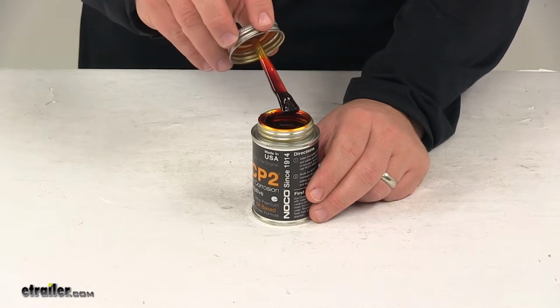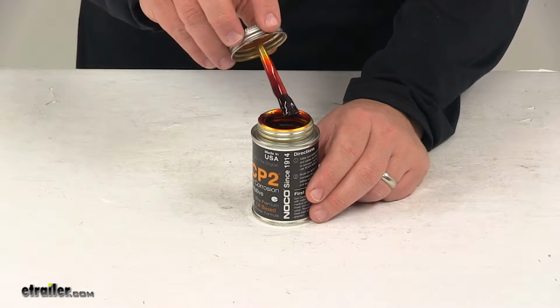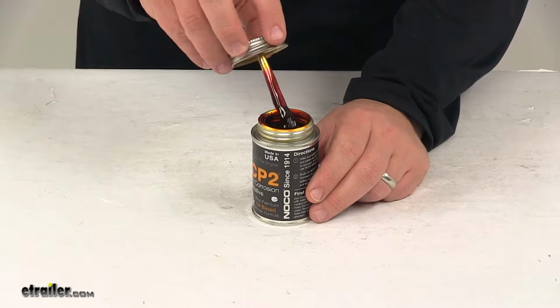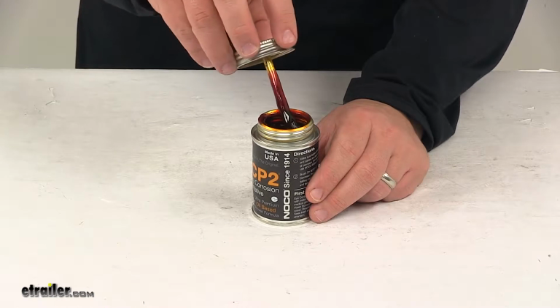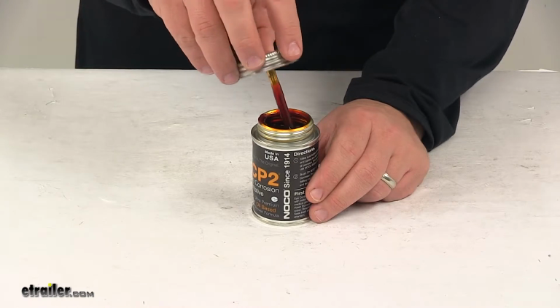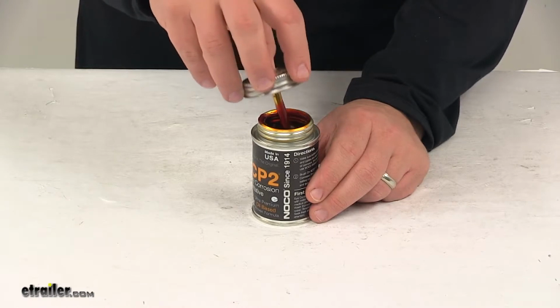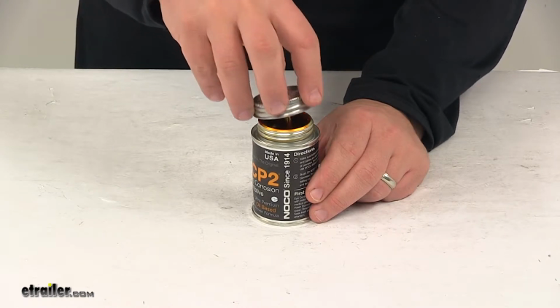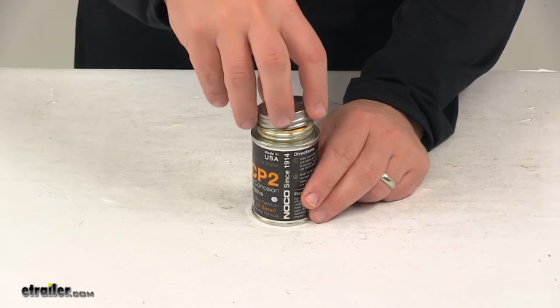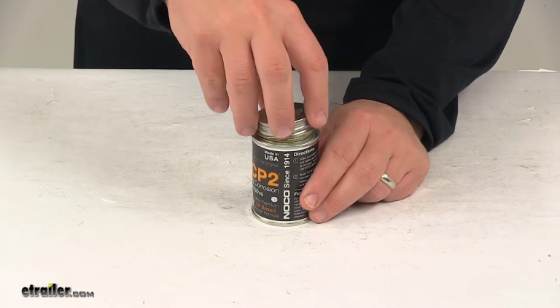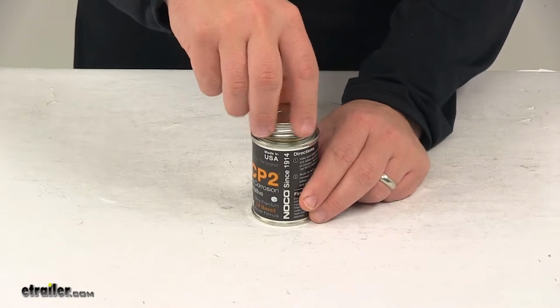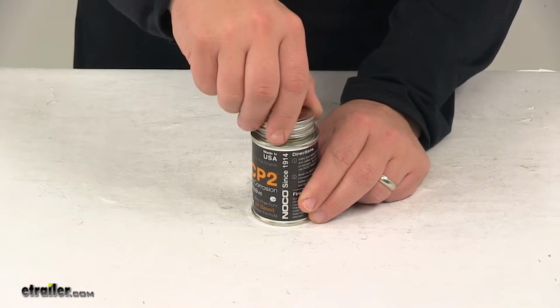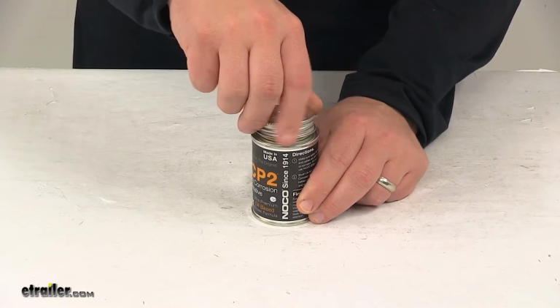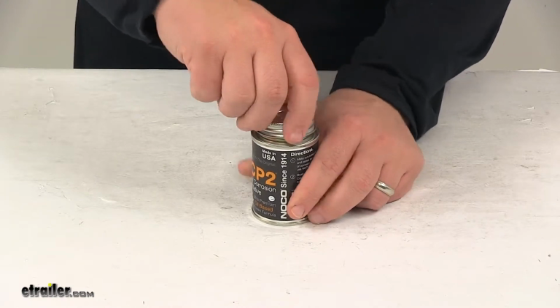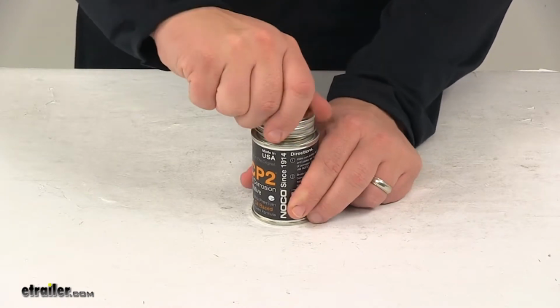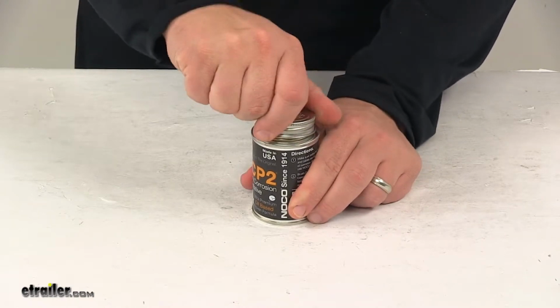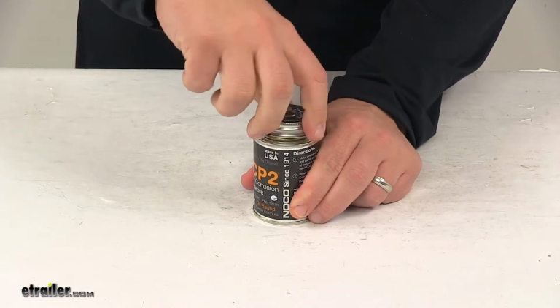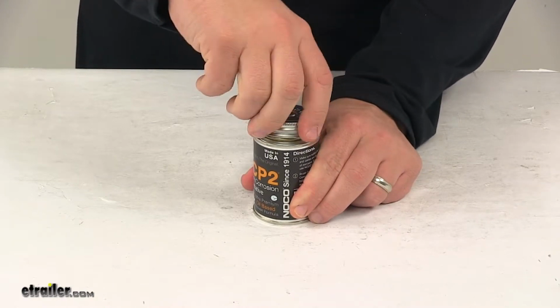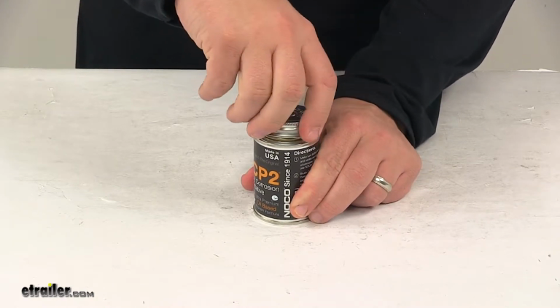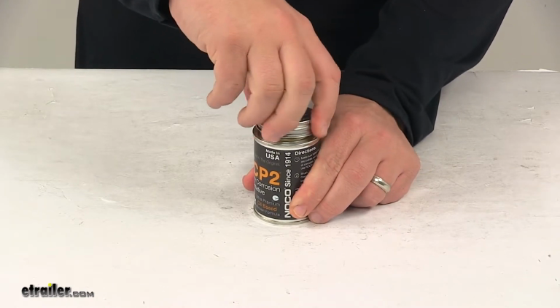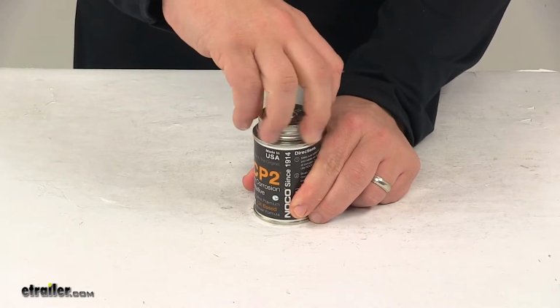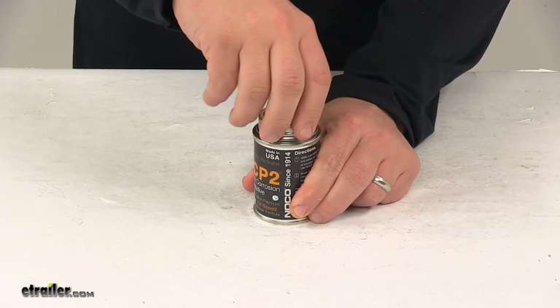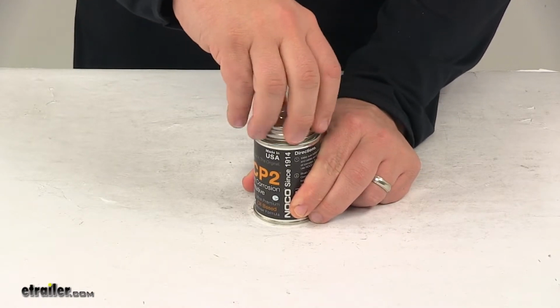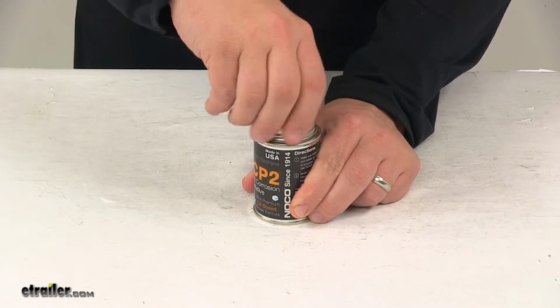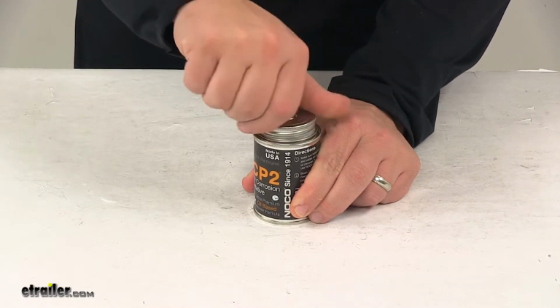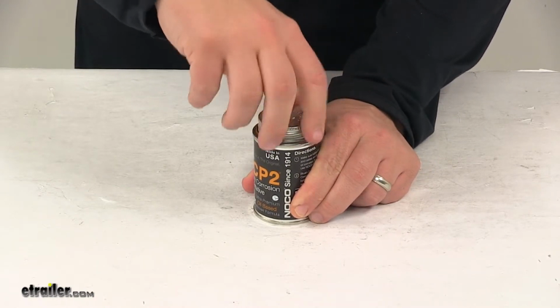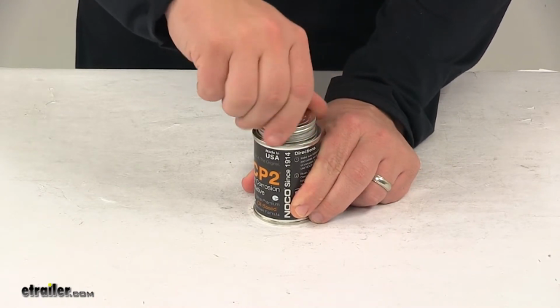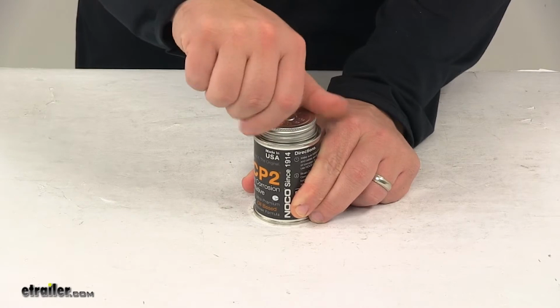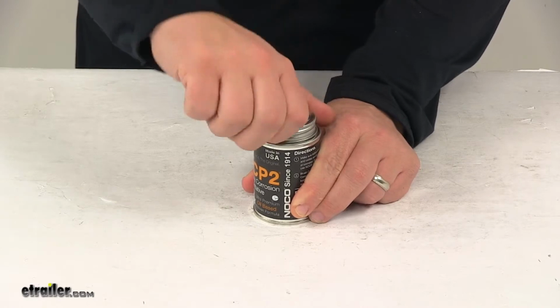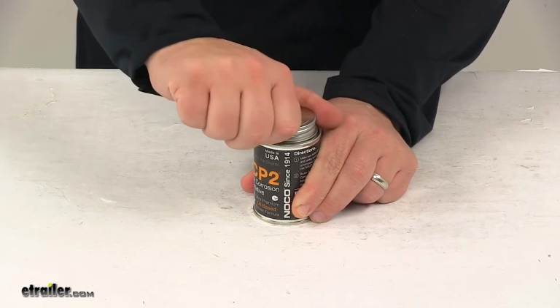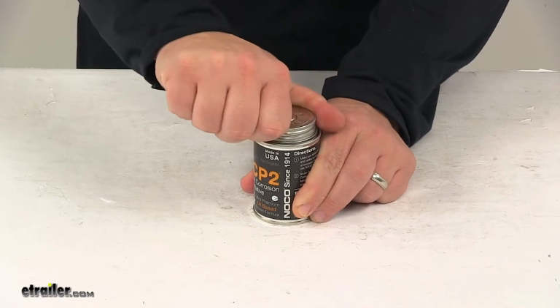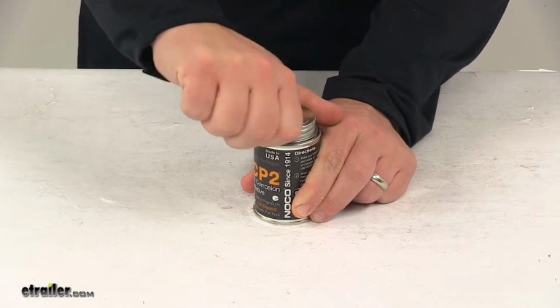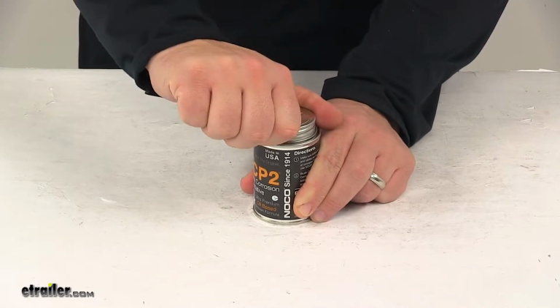moisture, shock, and vibration. It's made in the USA. This part number is good for one four-ounce can.